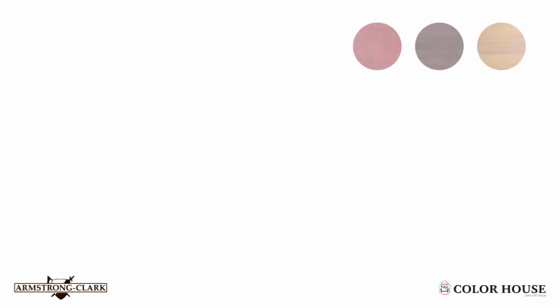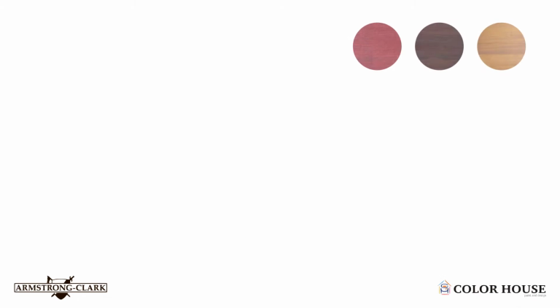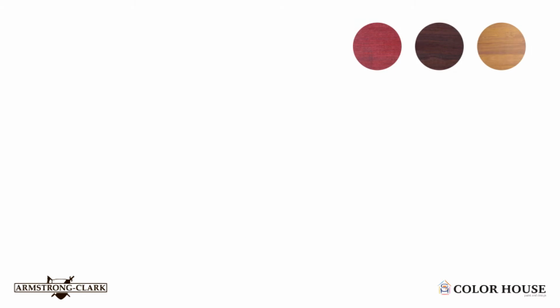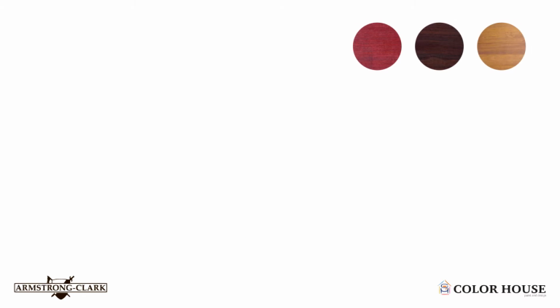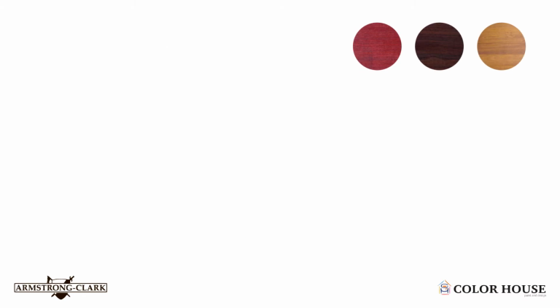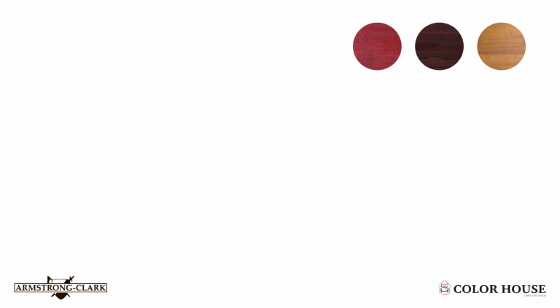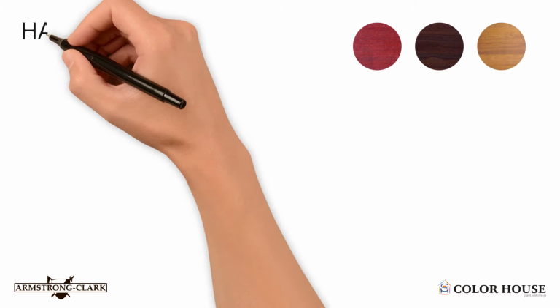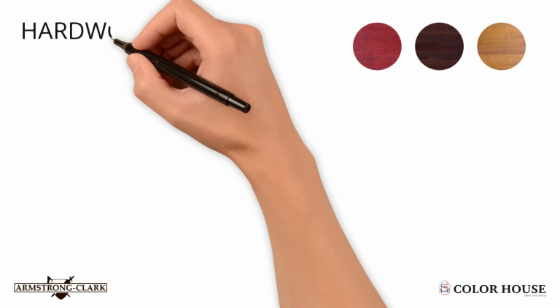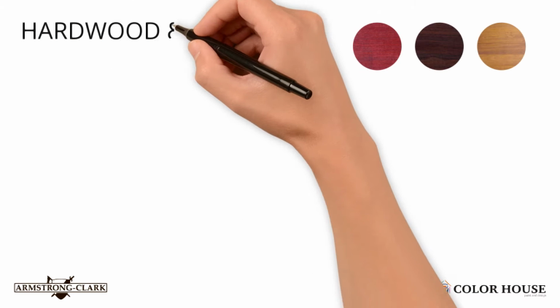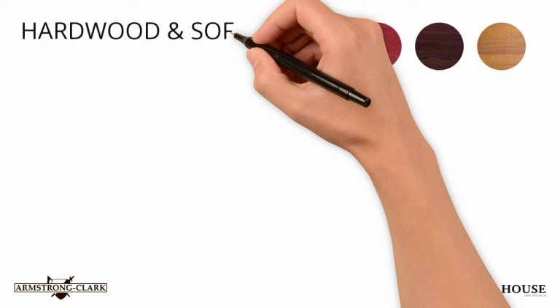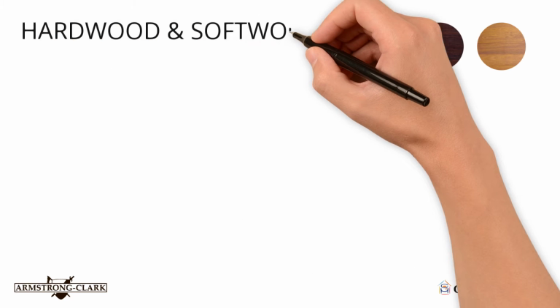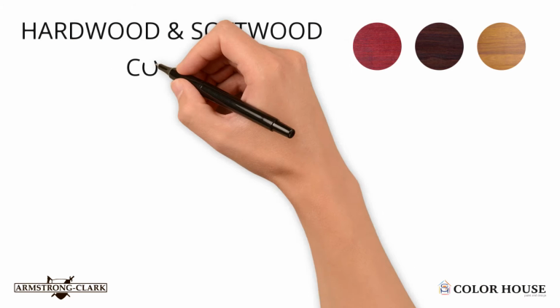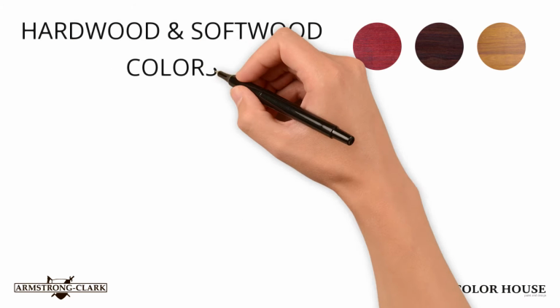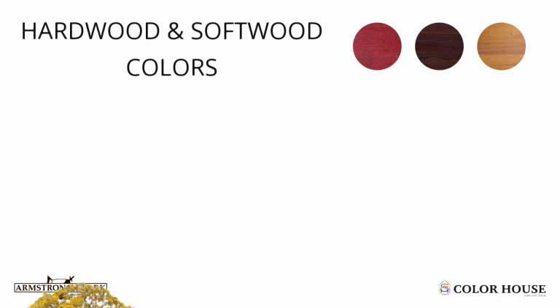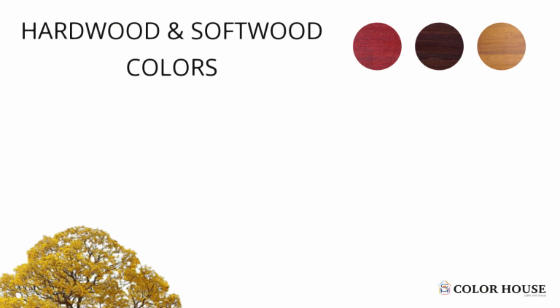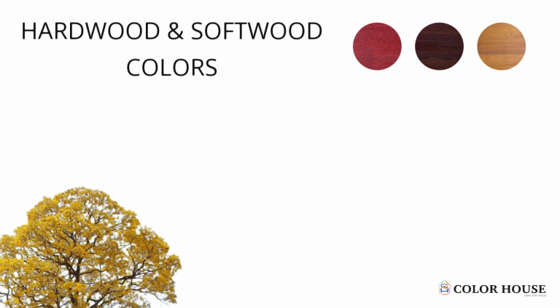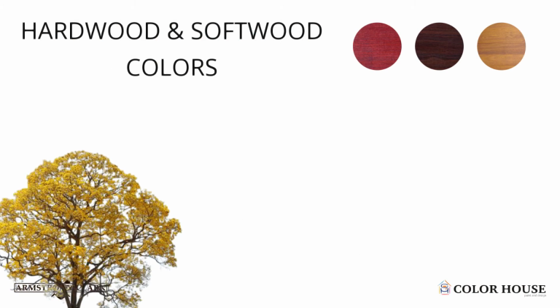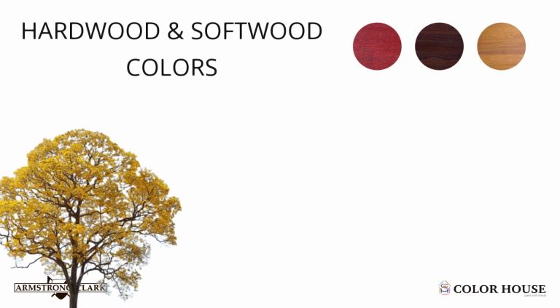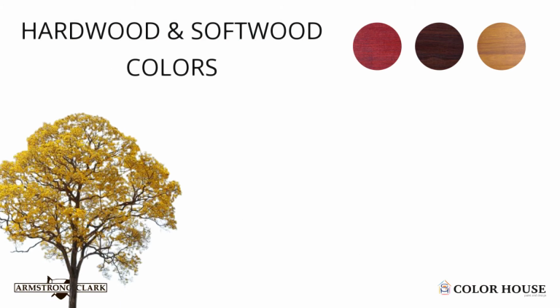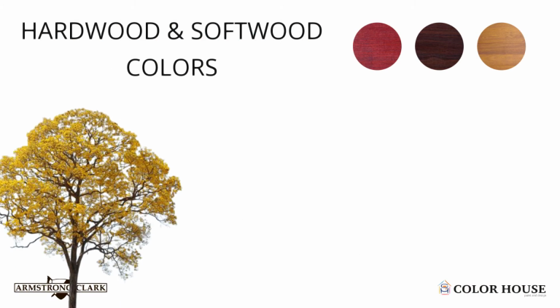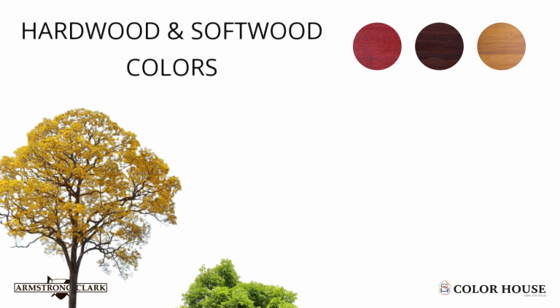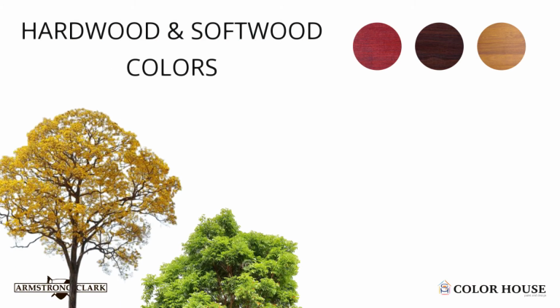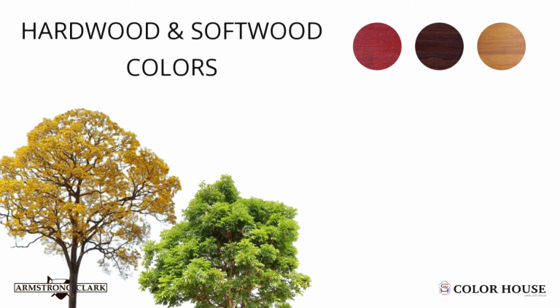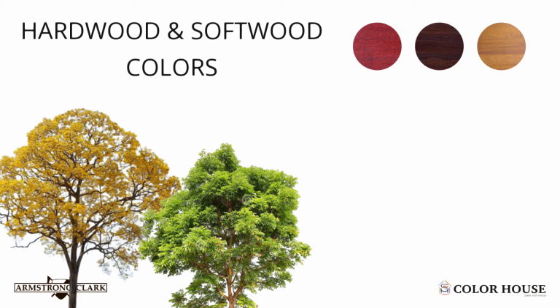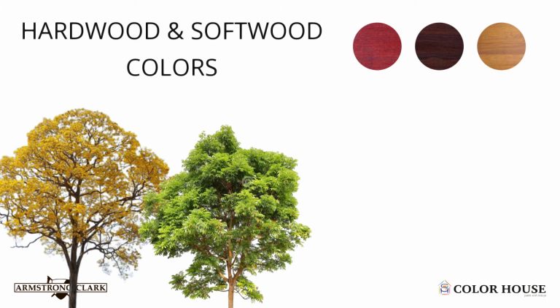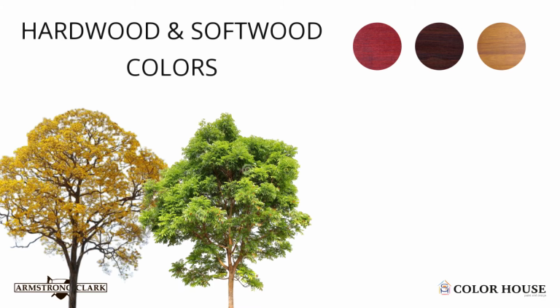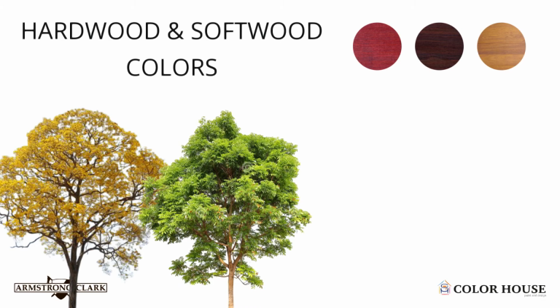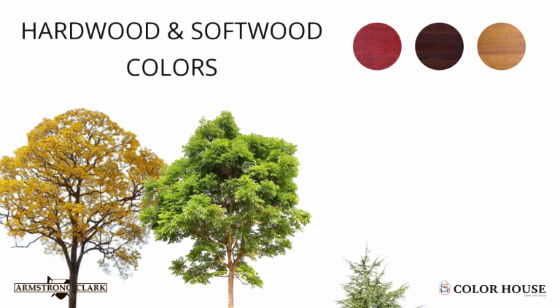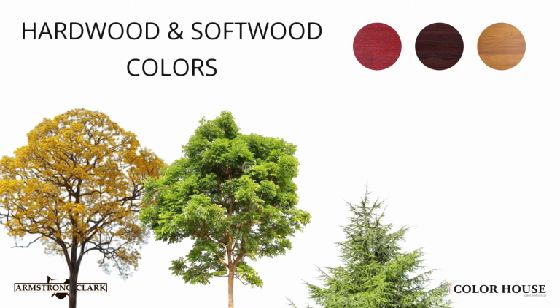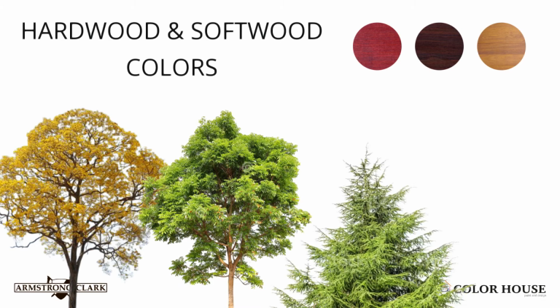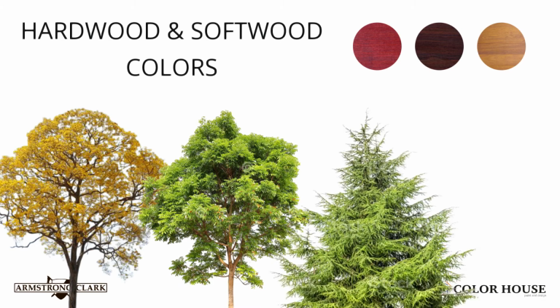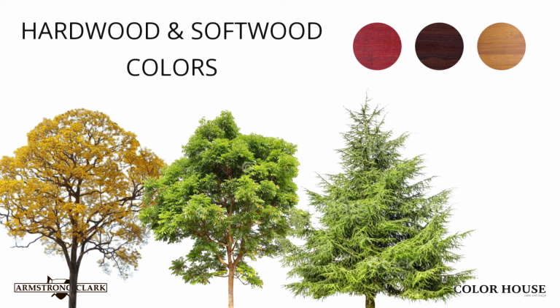This is why our hardwood softwood colors work both on exotic hardwoods like Ipe and mahogany, as well as softwoods like cedar and pine.